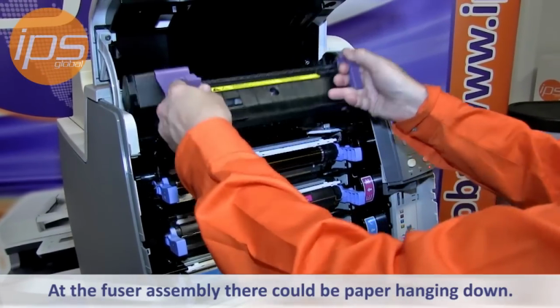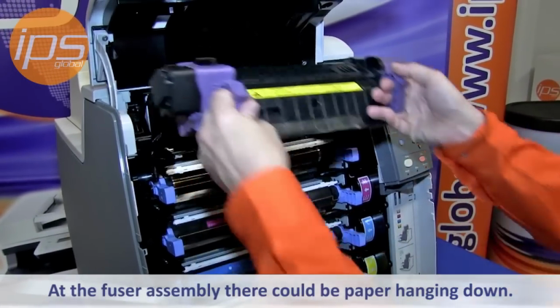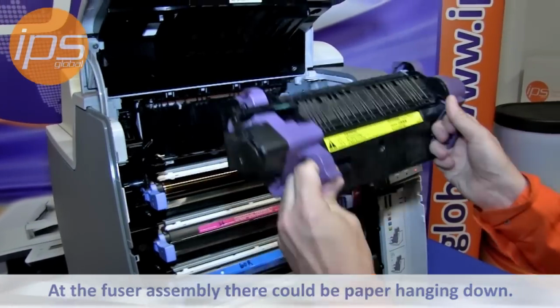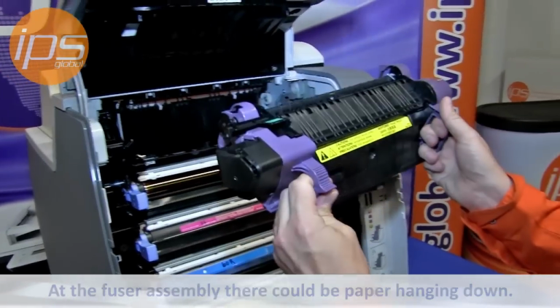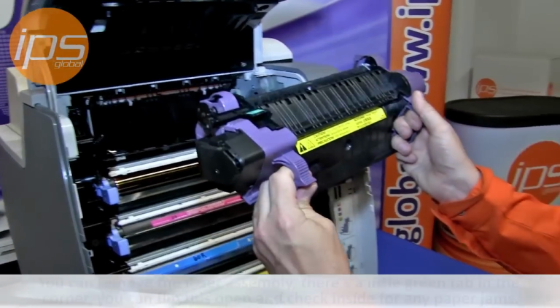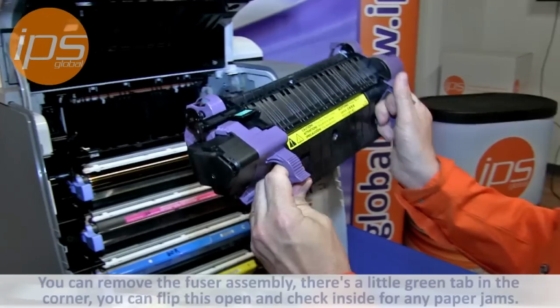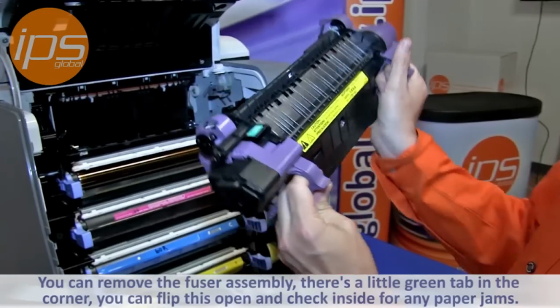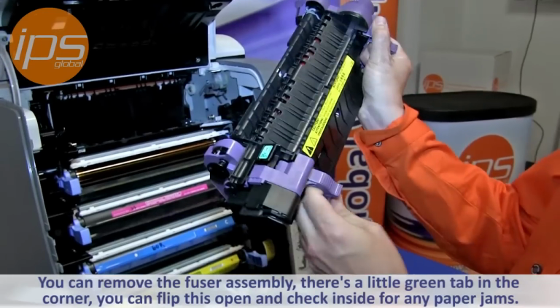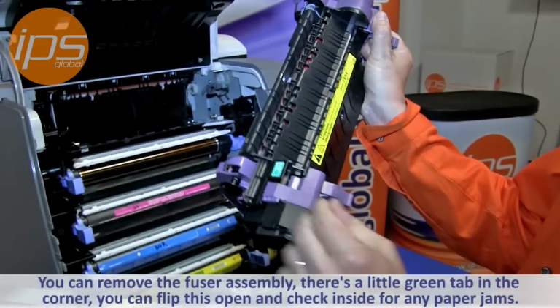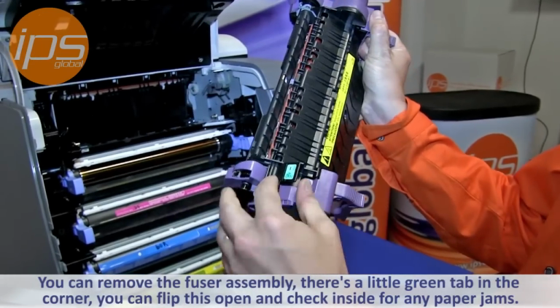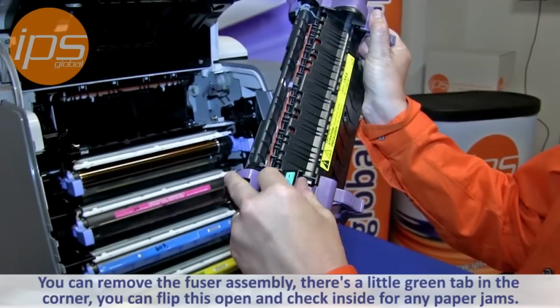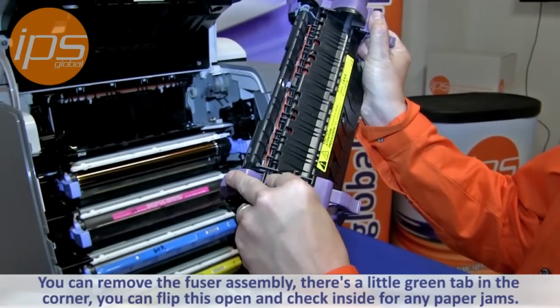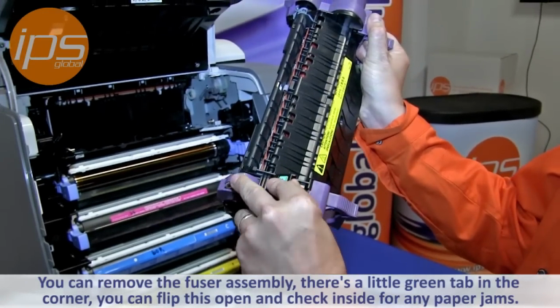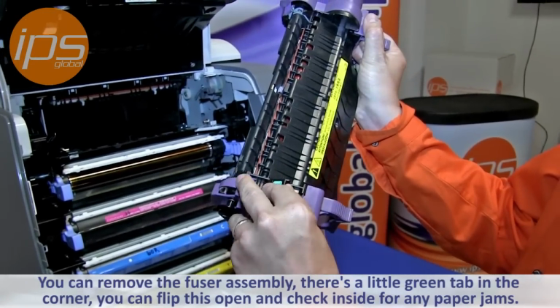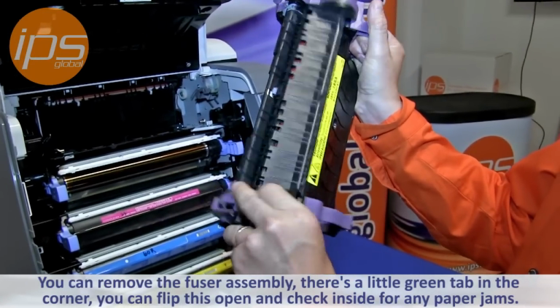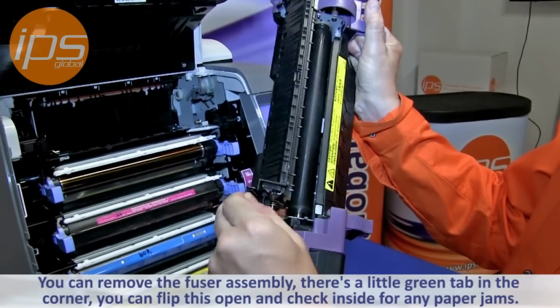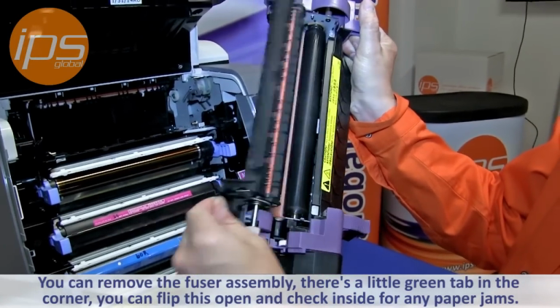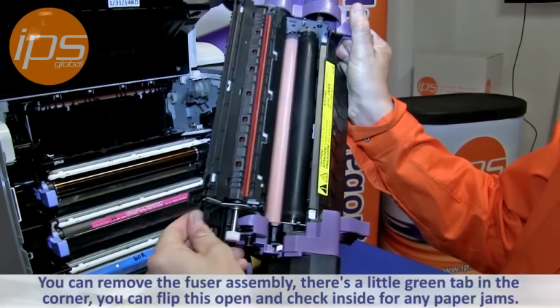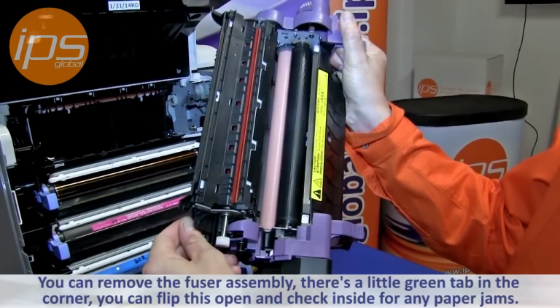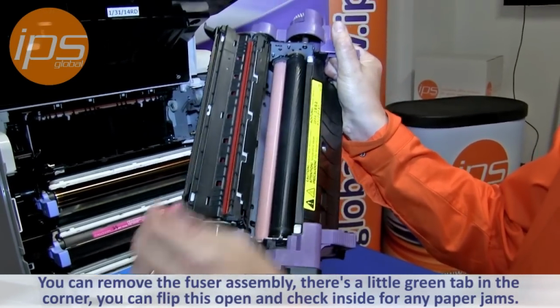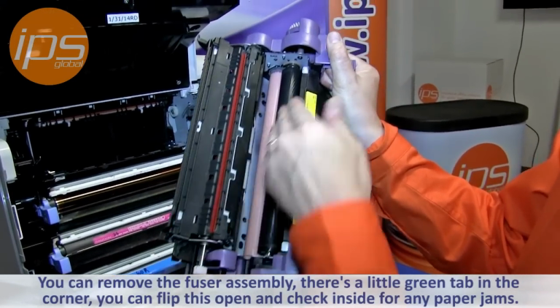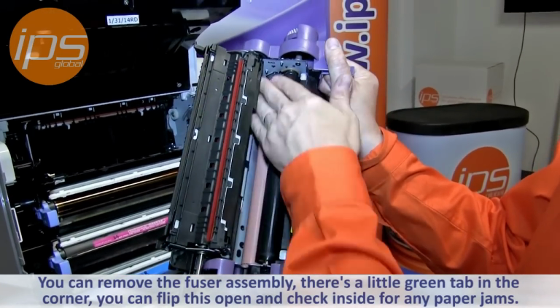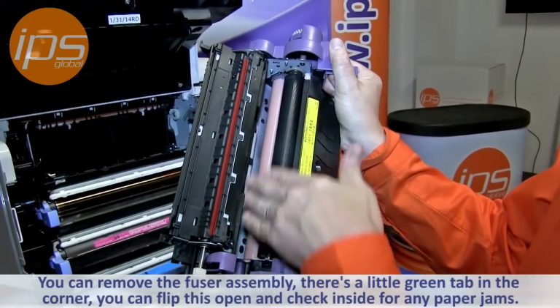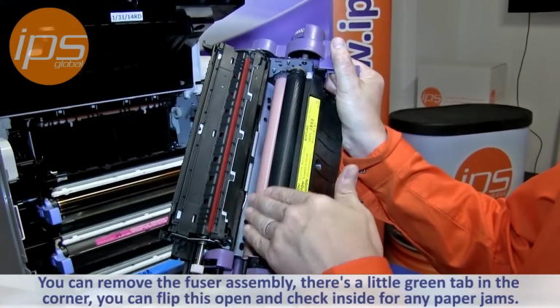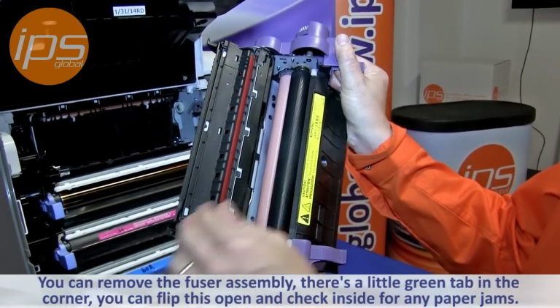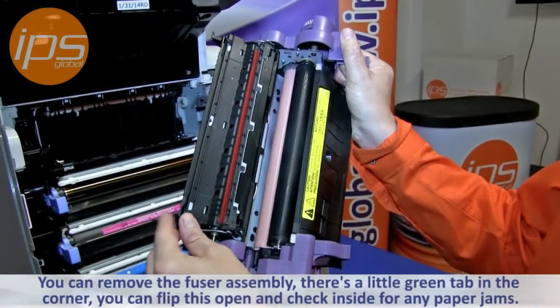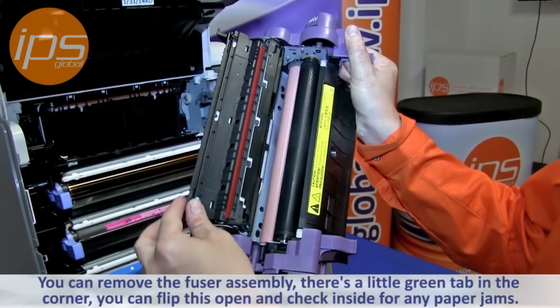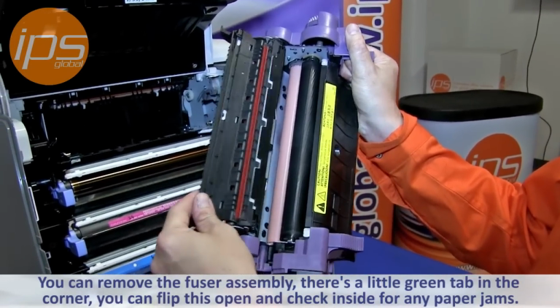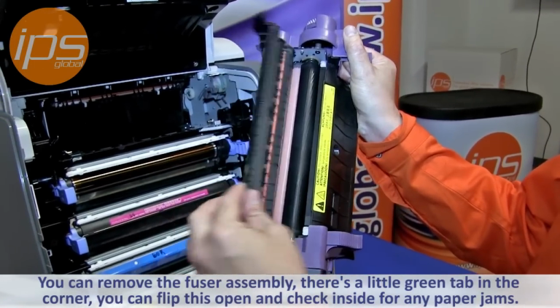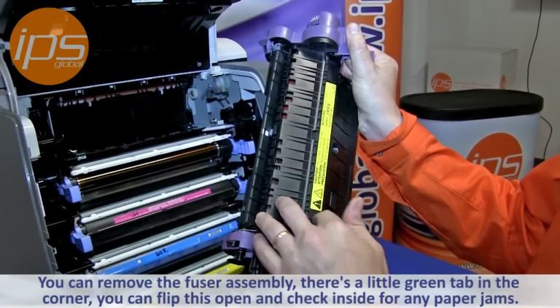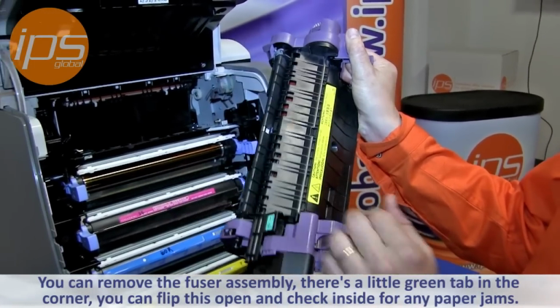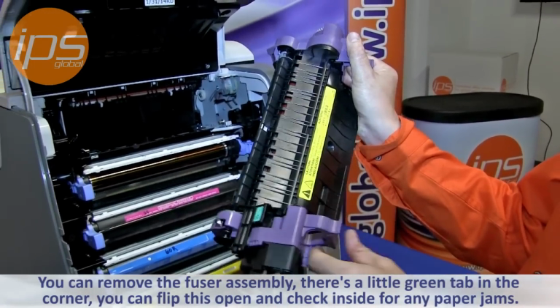If need be, you can remove the fuser assembly. There is a little green tab here in the corner. You can flip this open and check in here for paper jams.